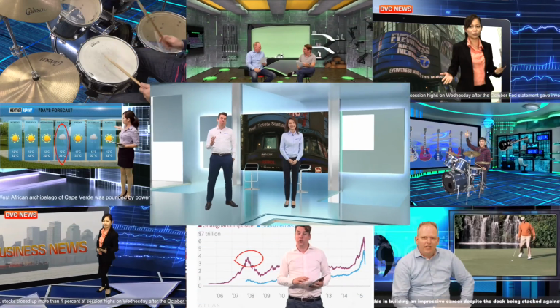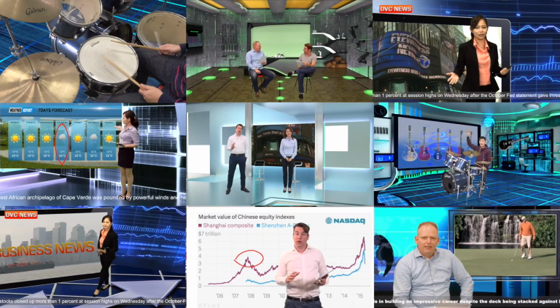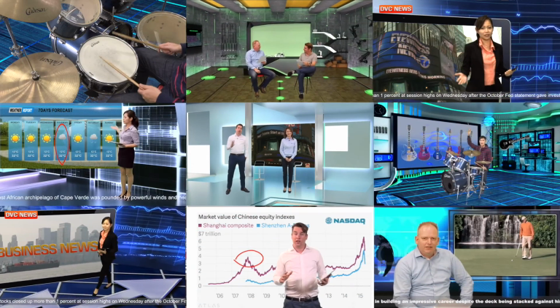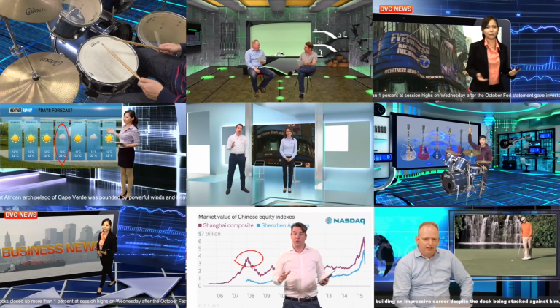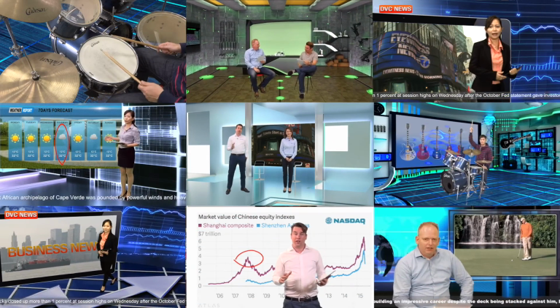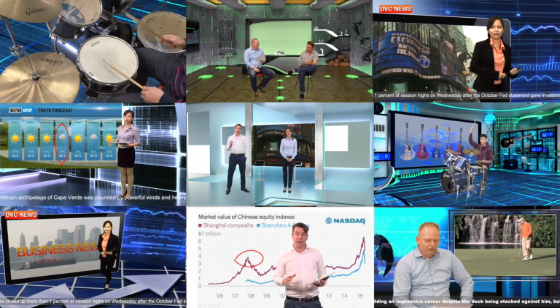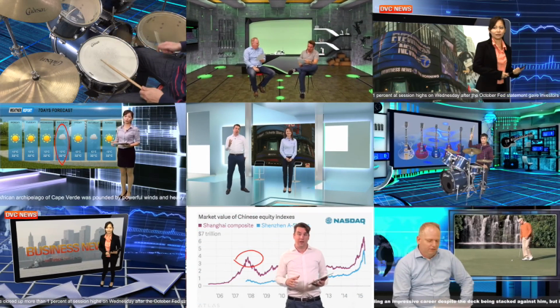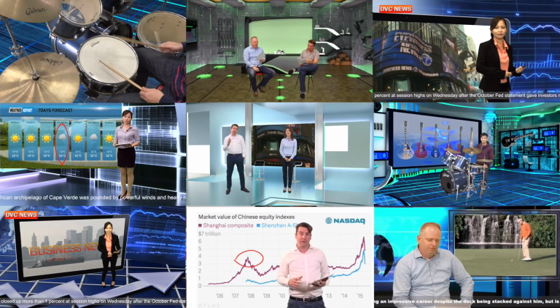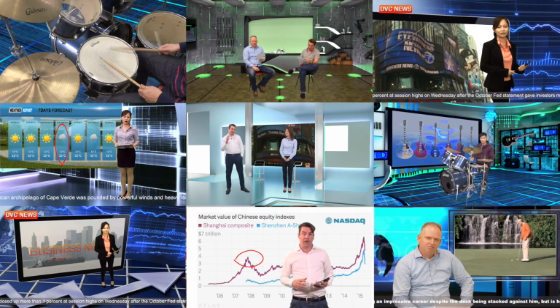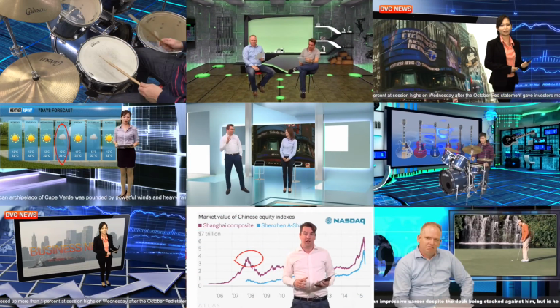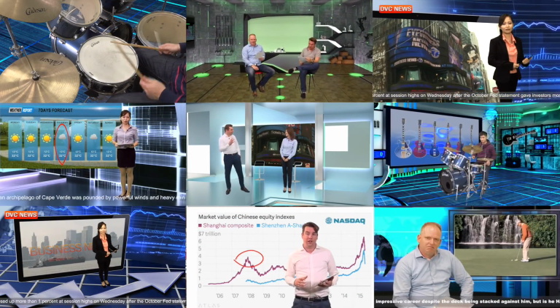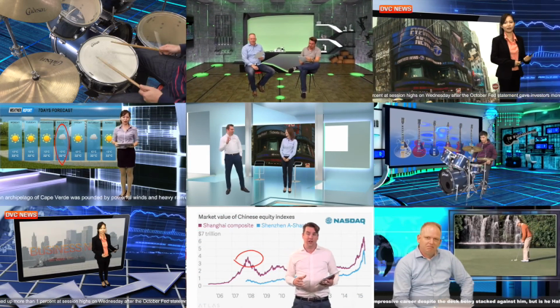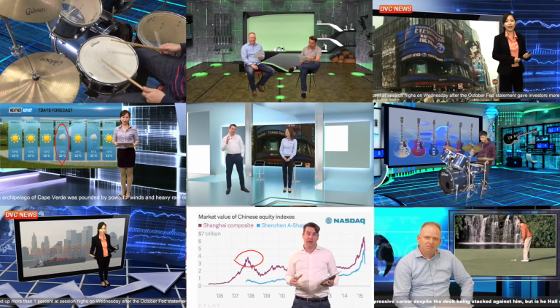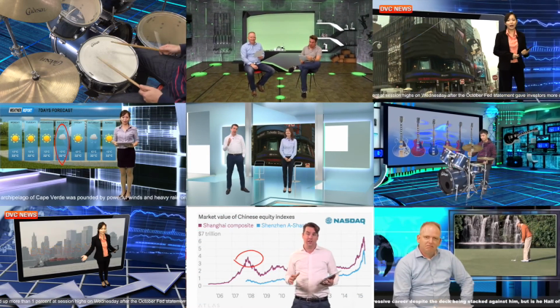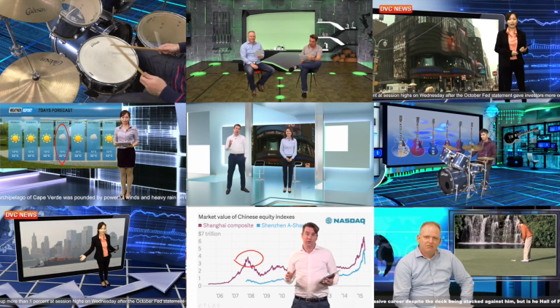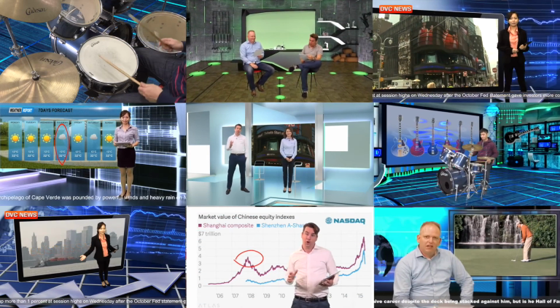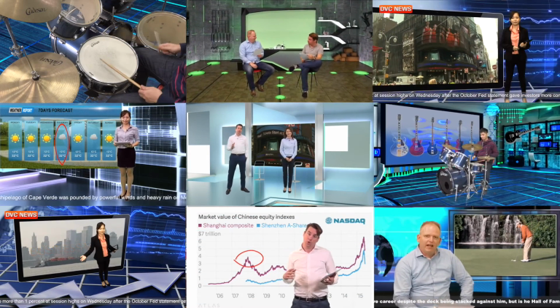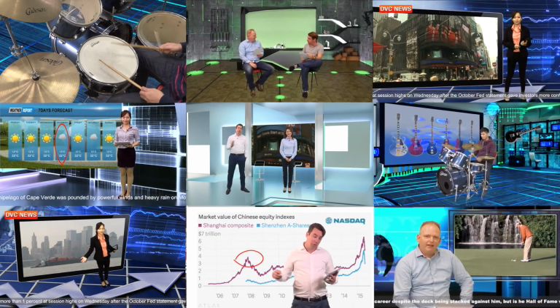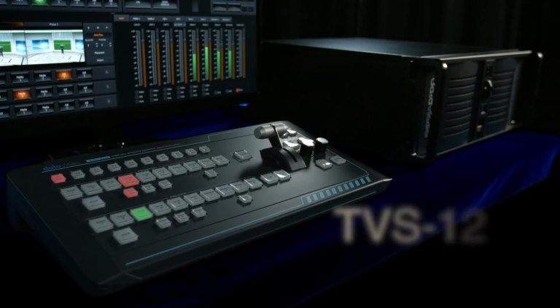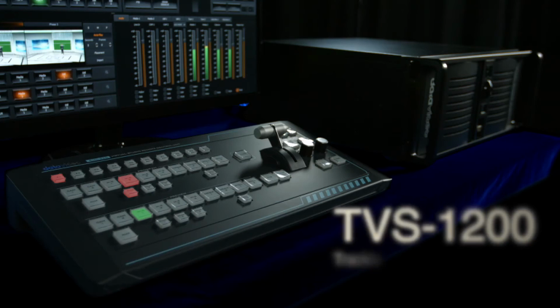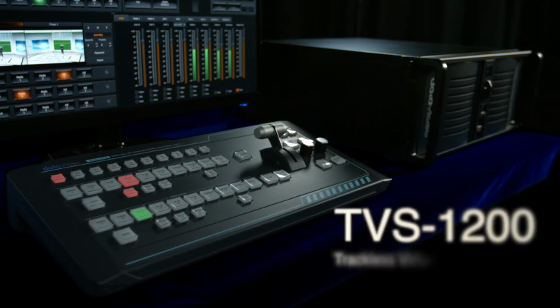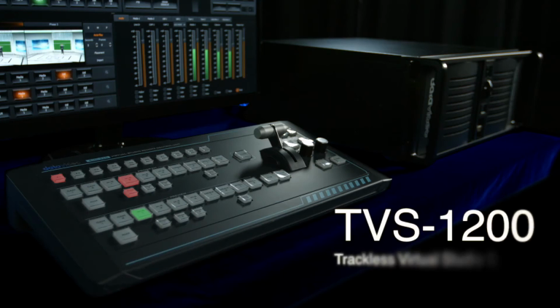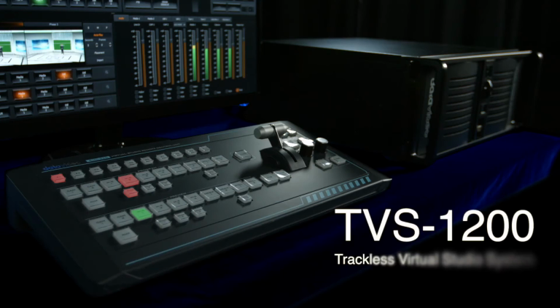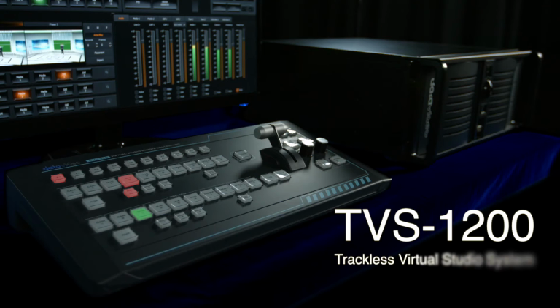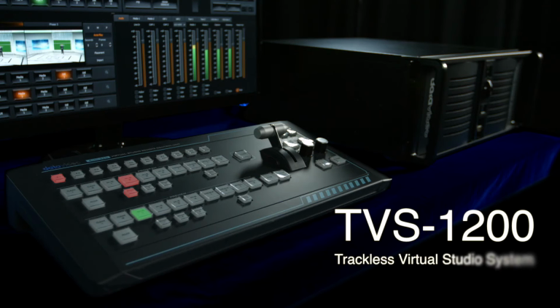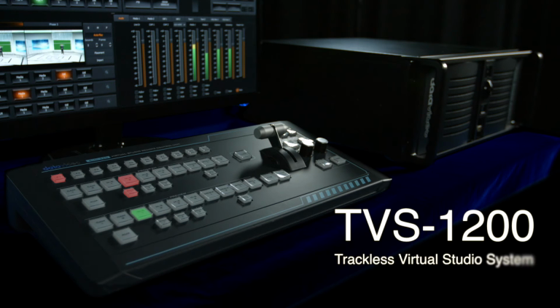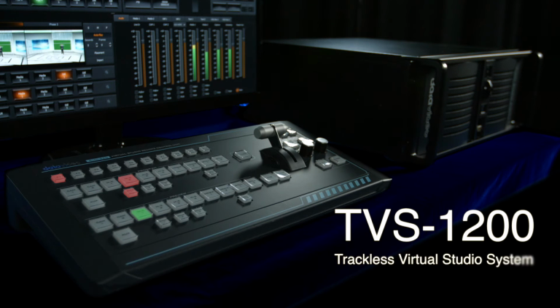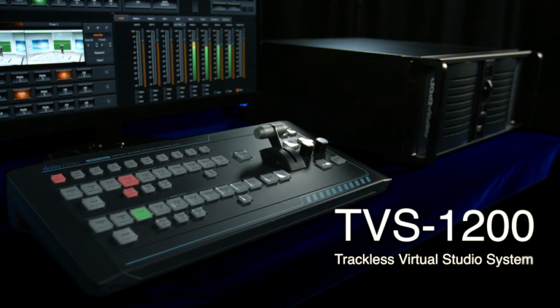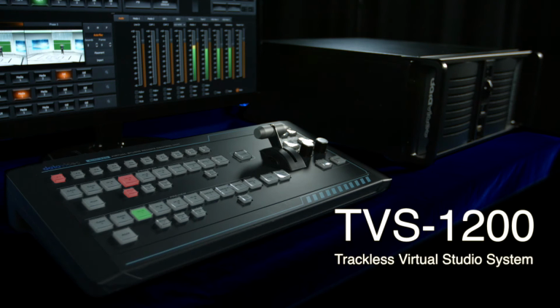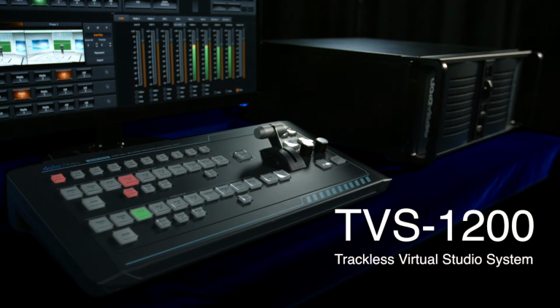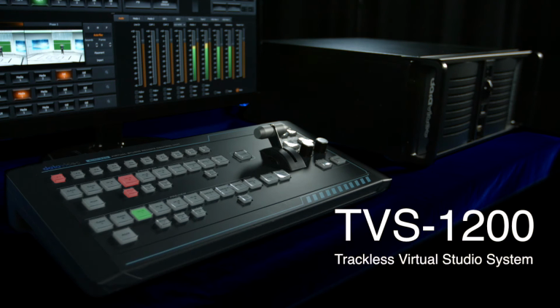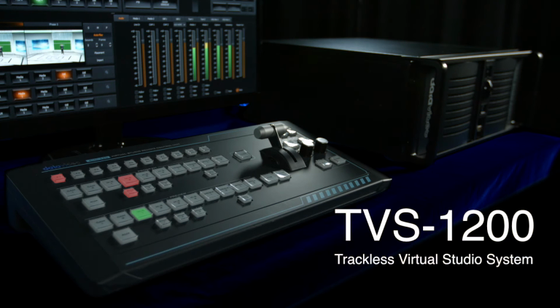TVS-1200 — a professional, easy-to-operate, and broadcast-level virtual studio system — is your best choice.